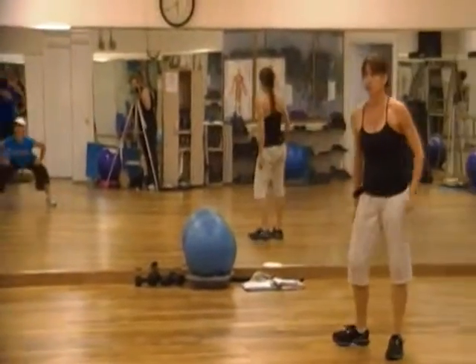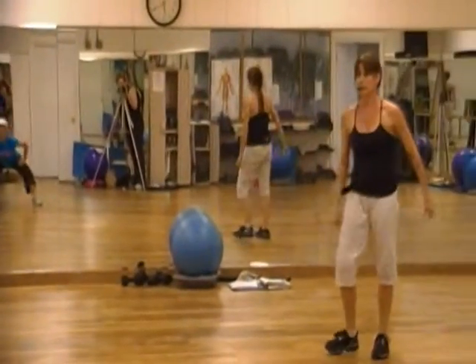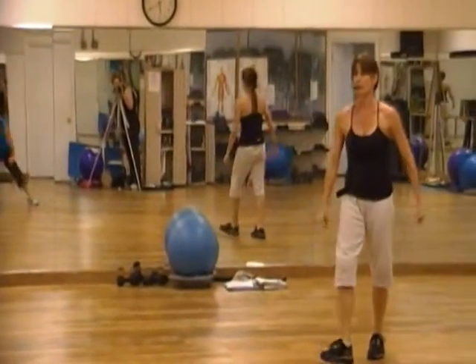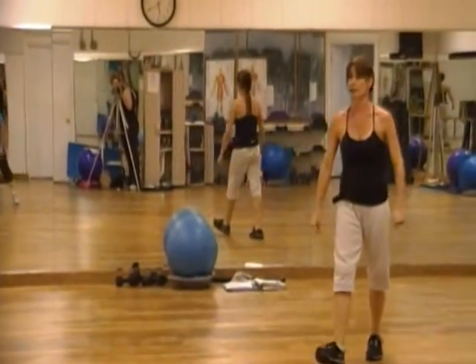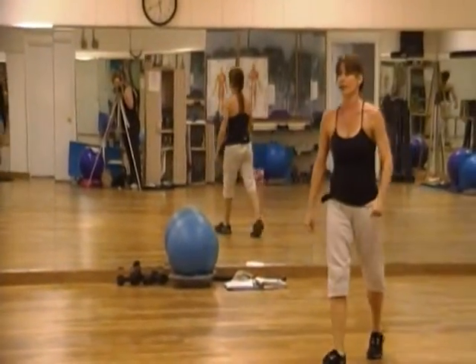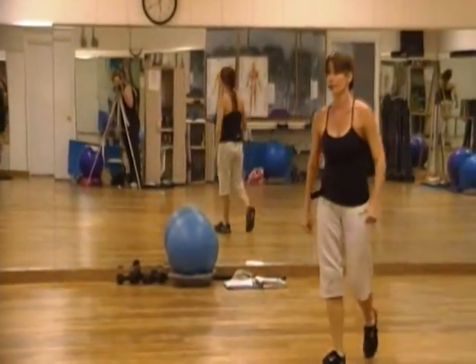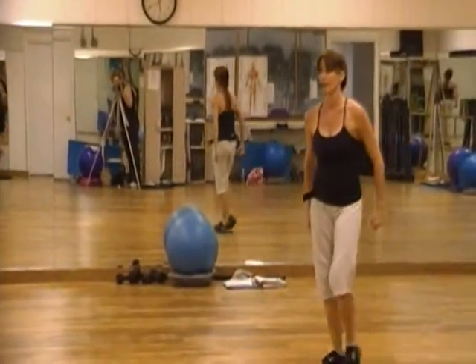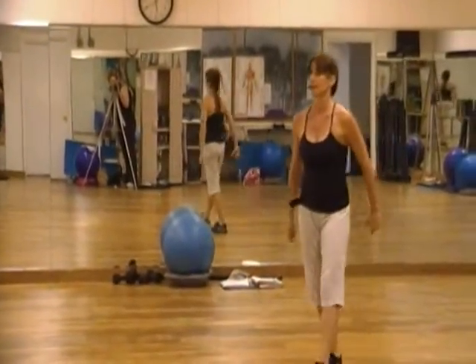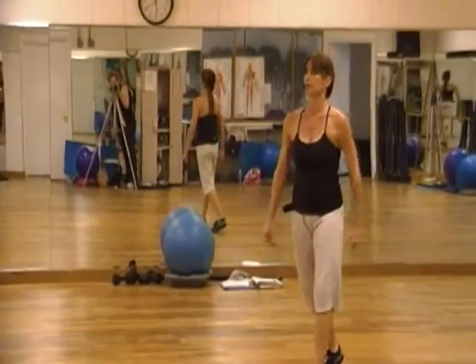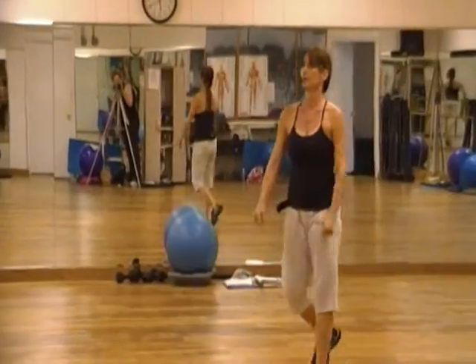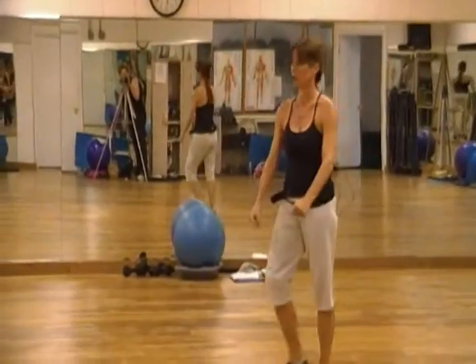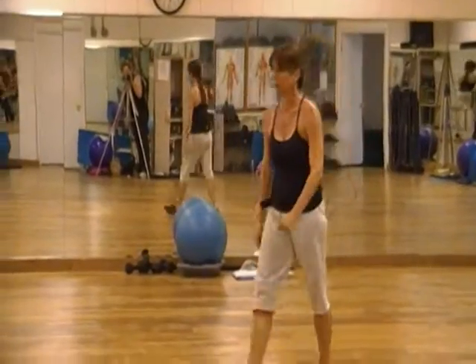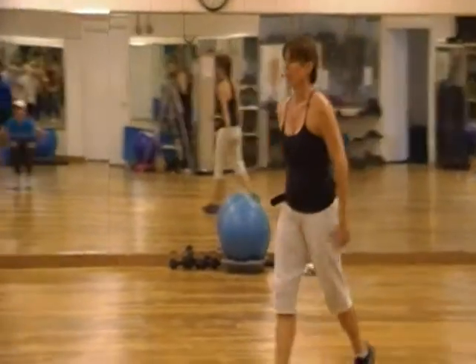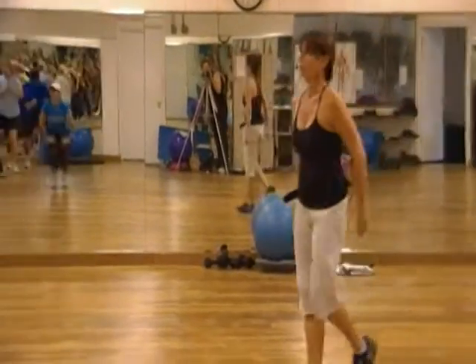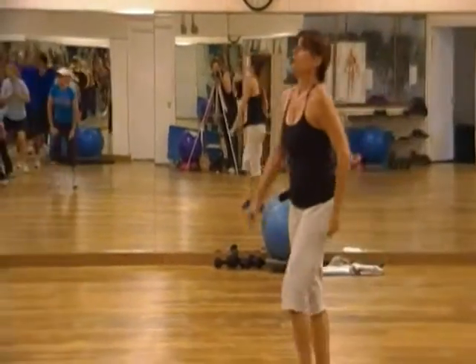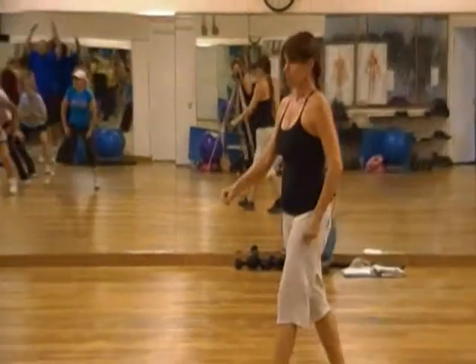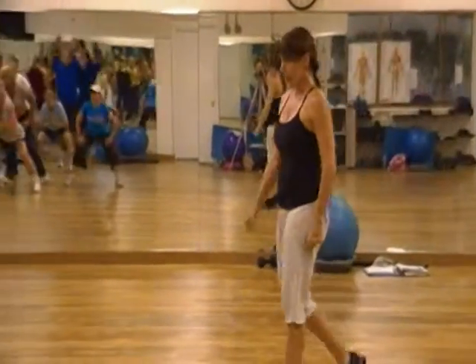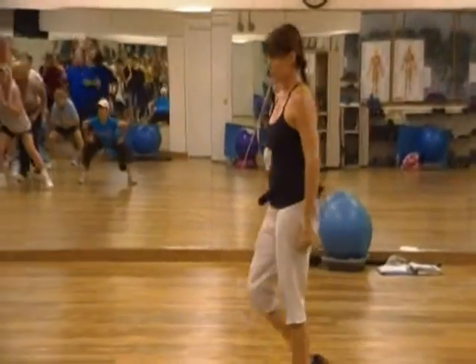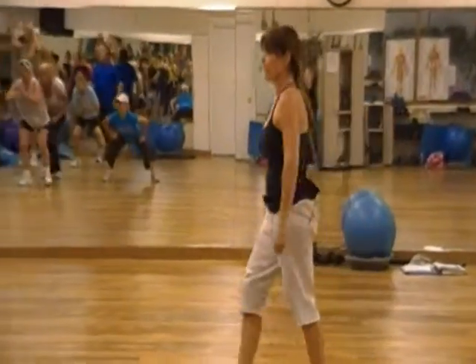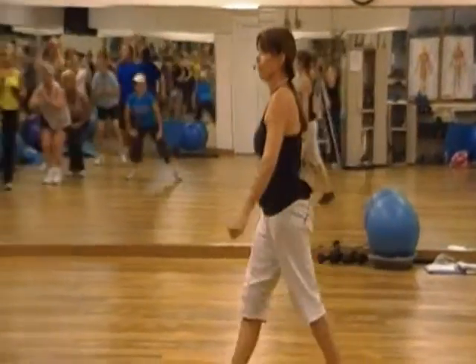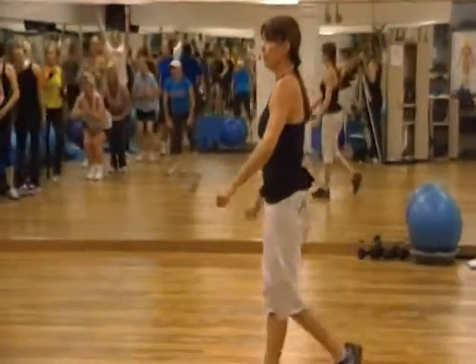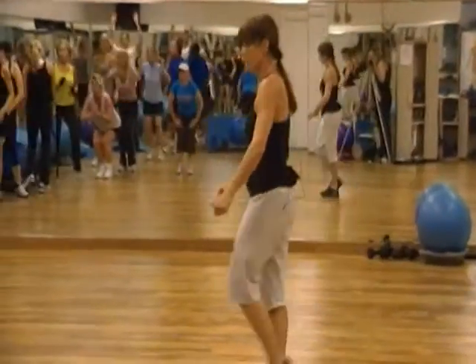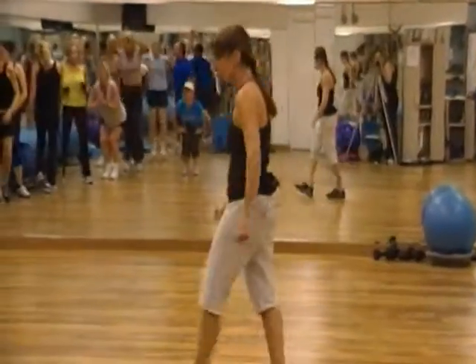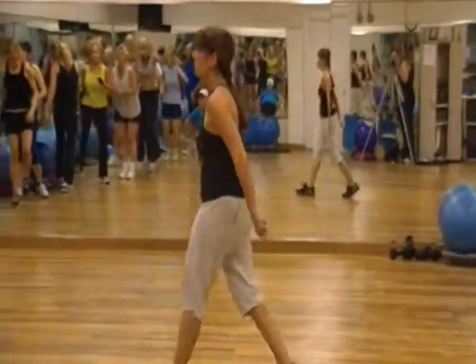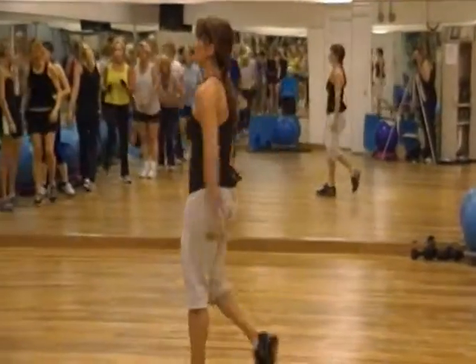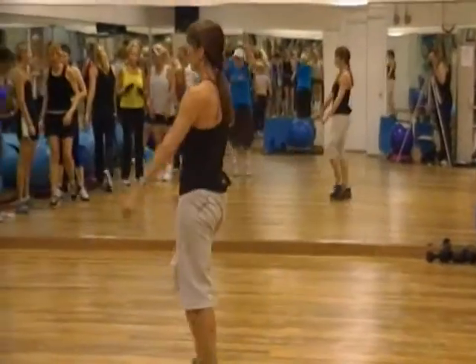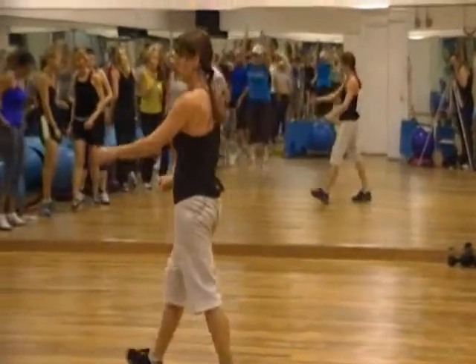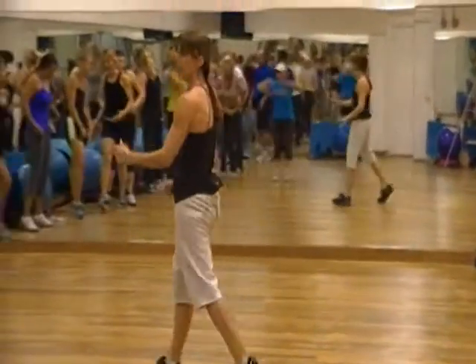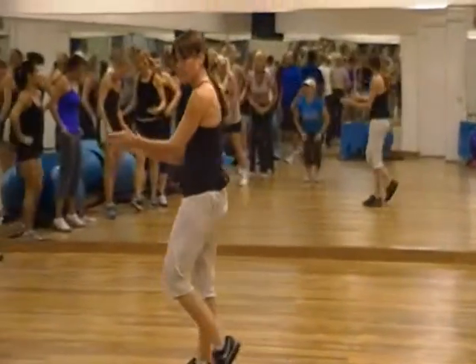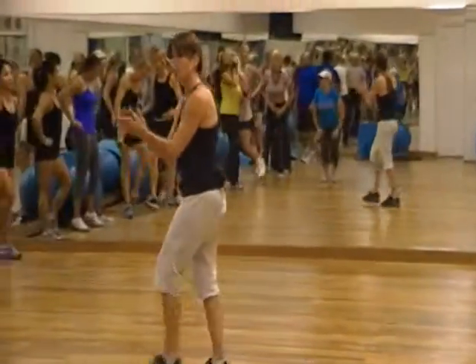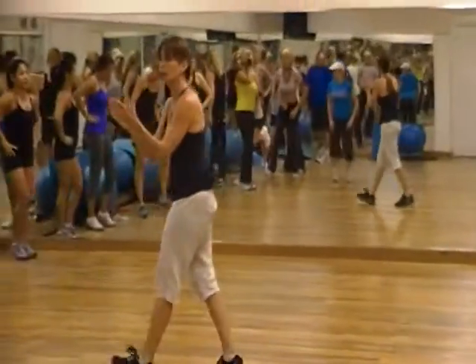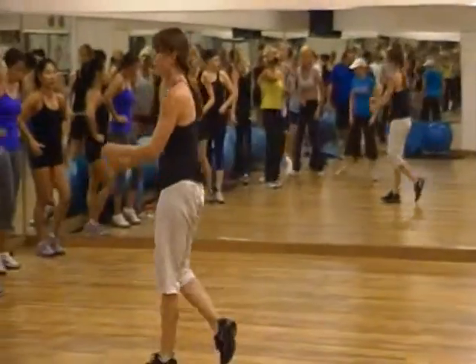Squat together. Bend. Squat together. Bend as you land. Beautiful.